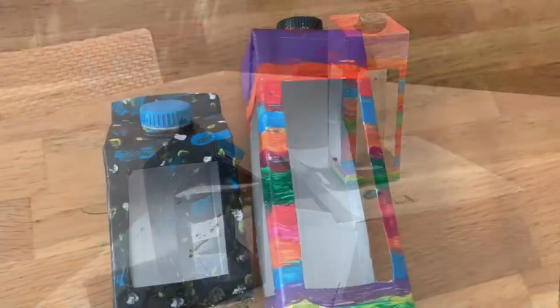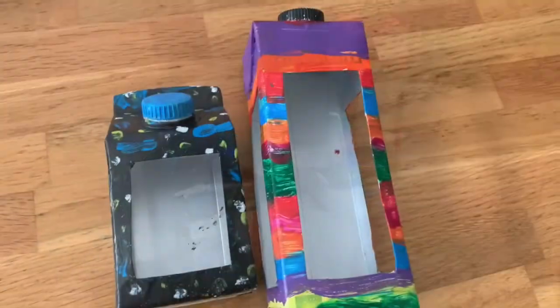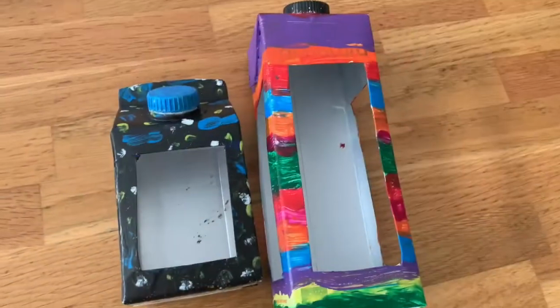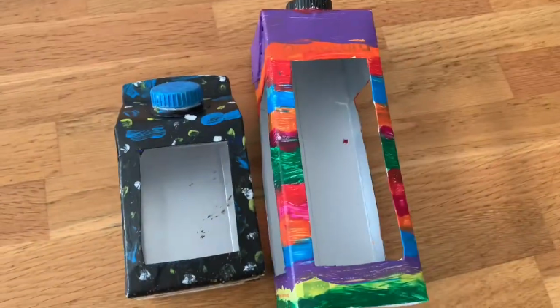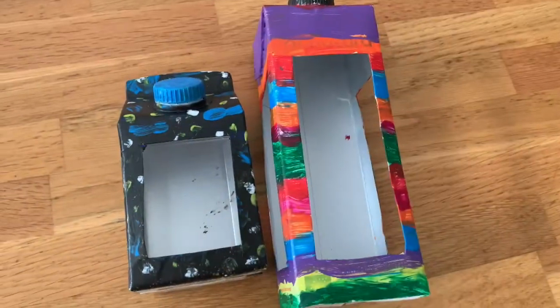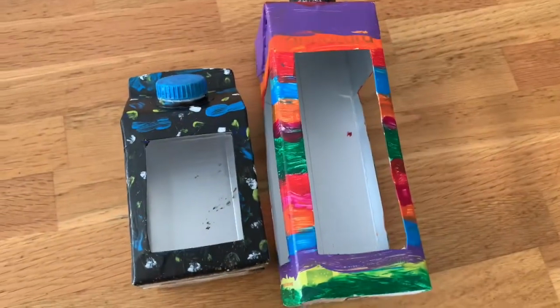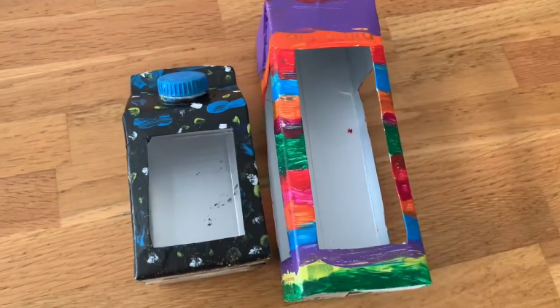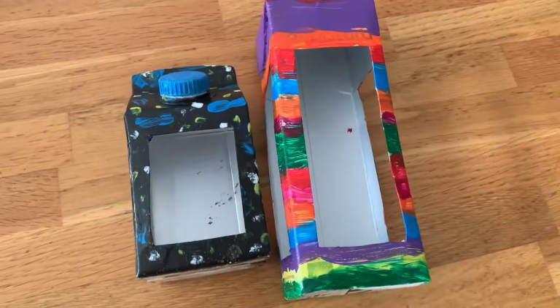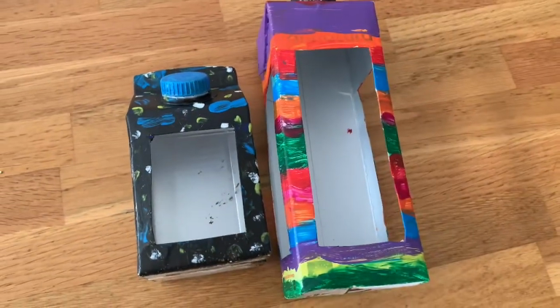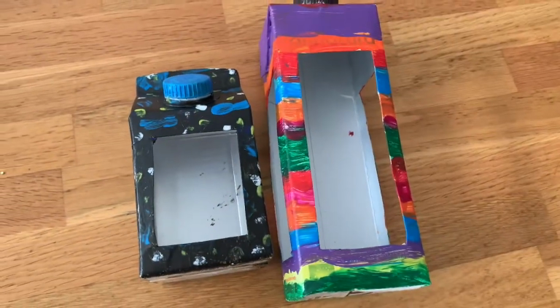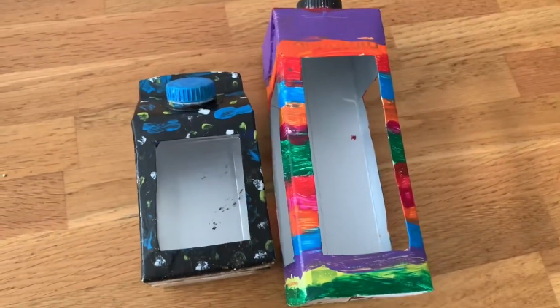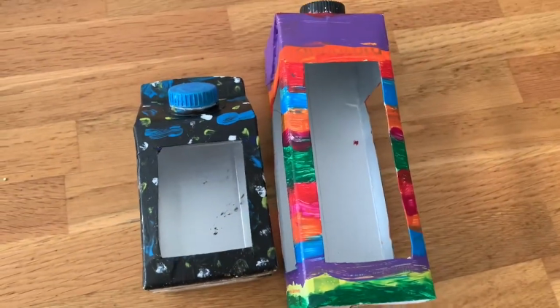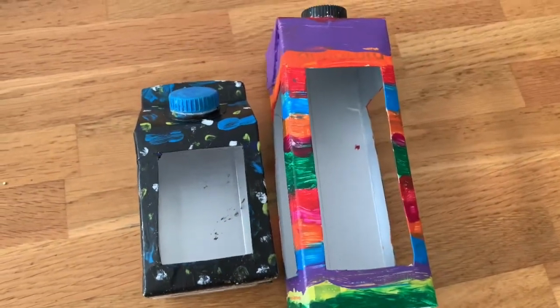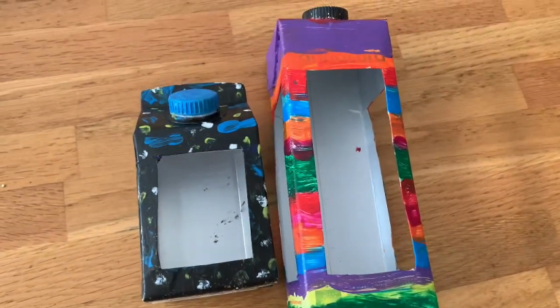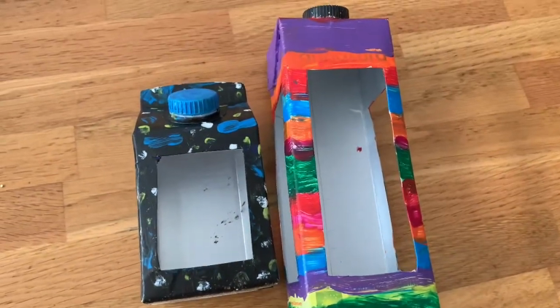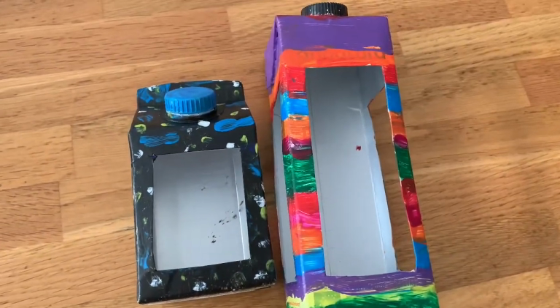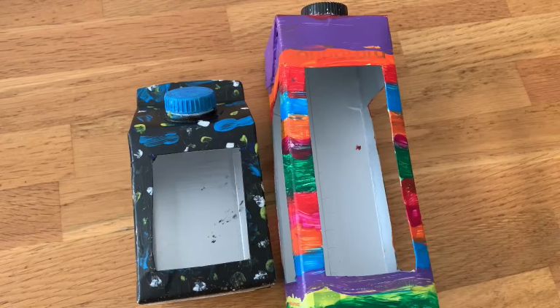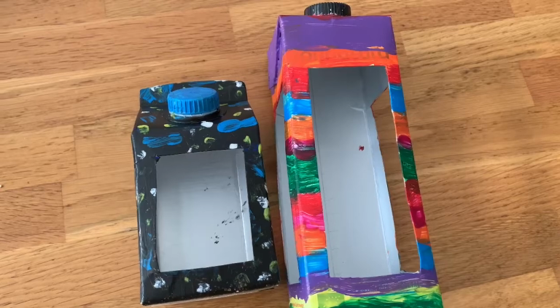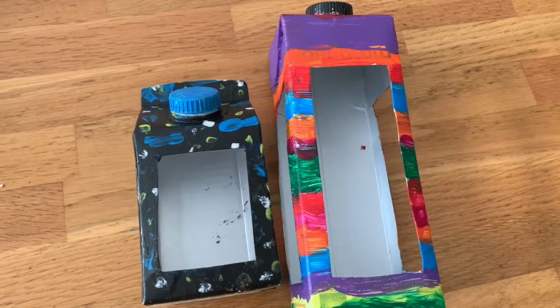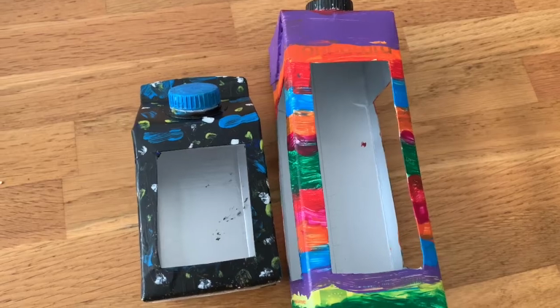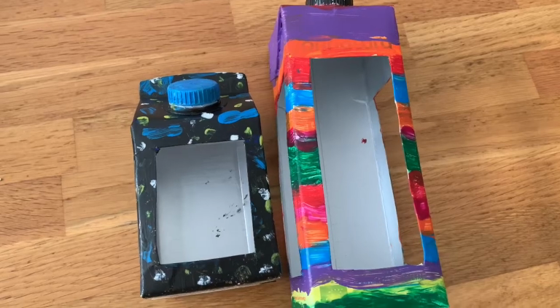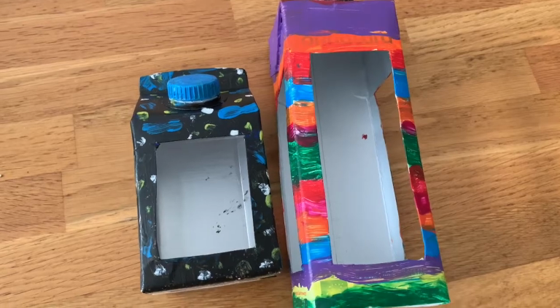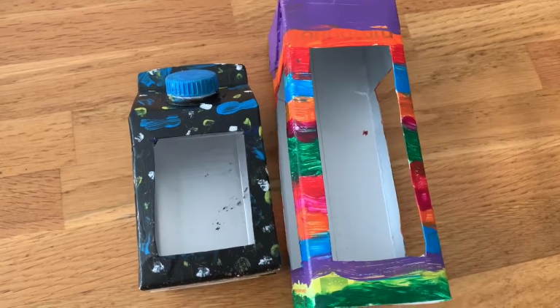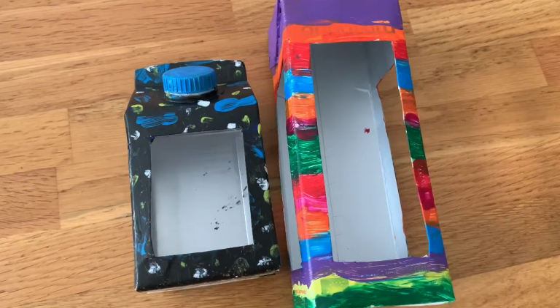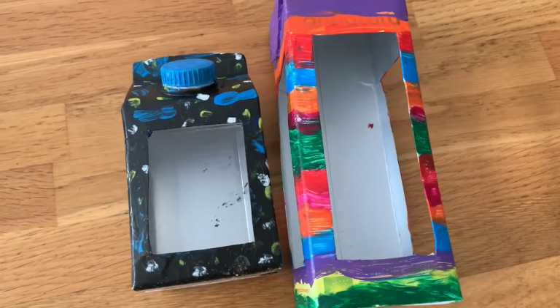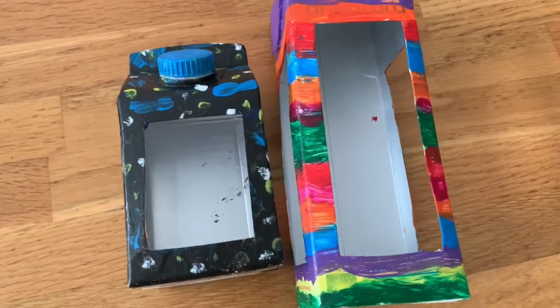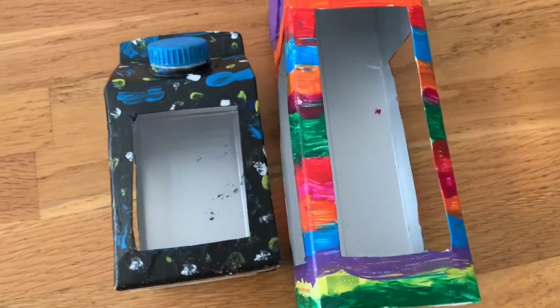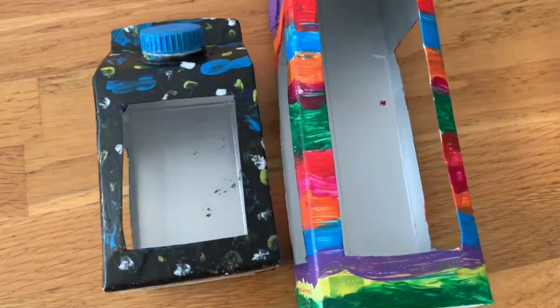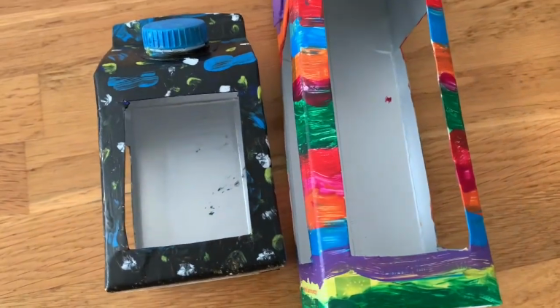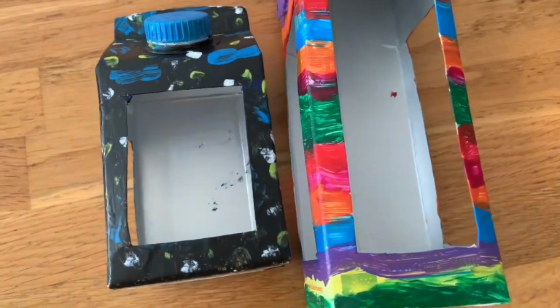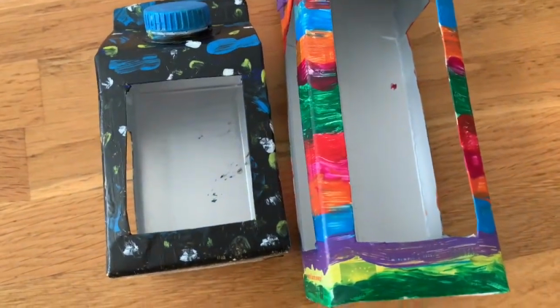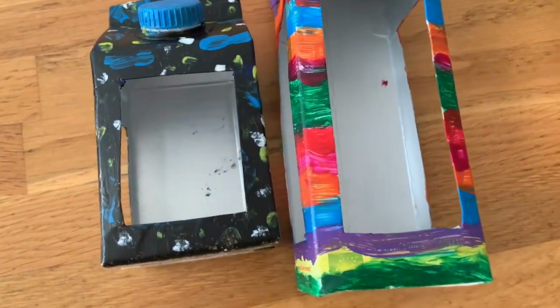These are now dried and now we're going to drill a hole and put twine through it so you can handle it.